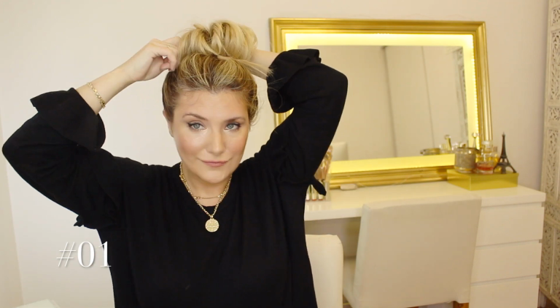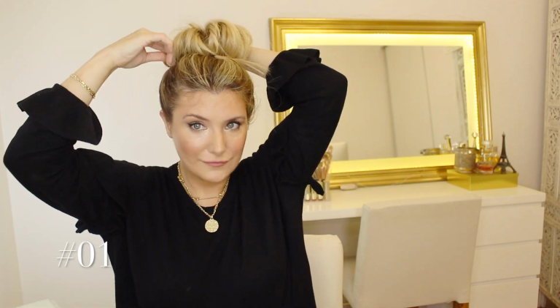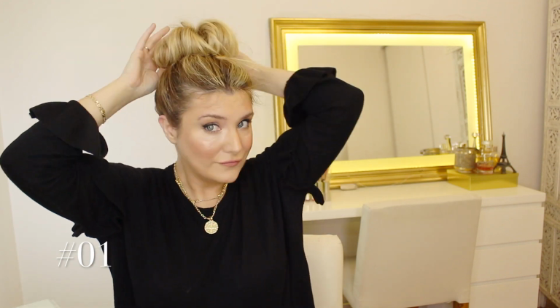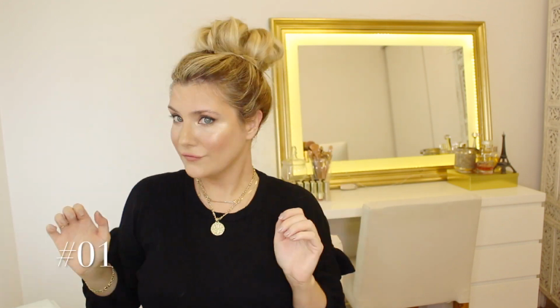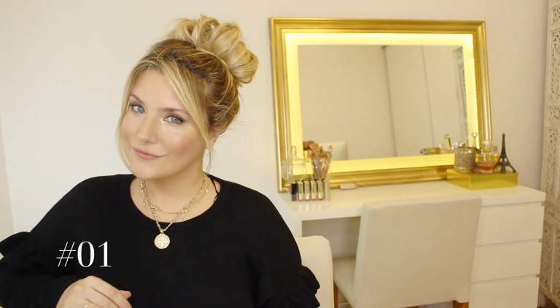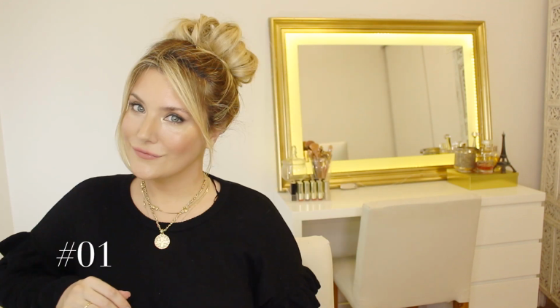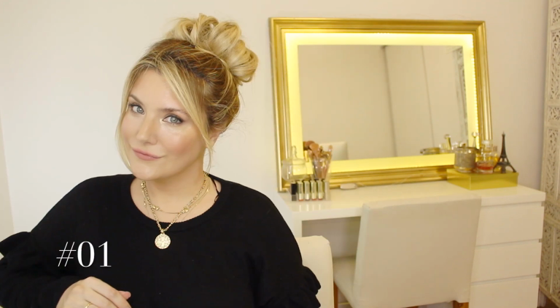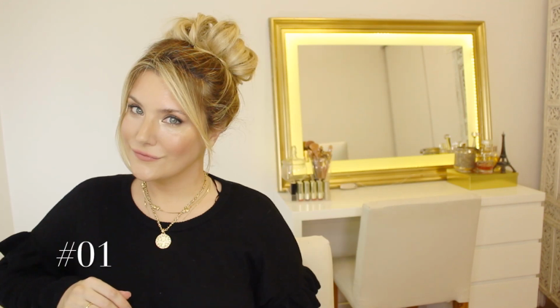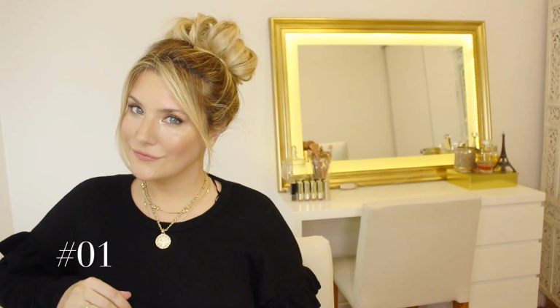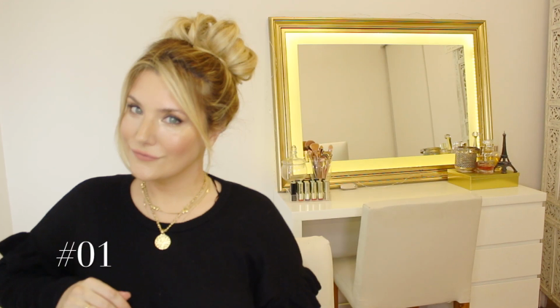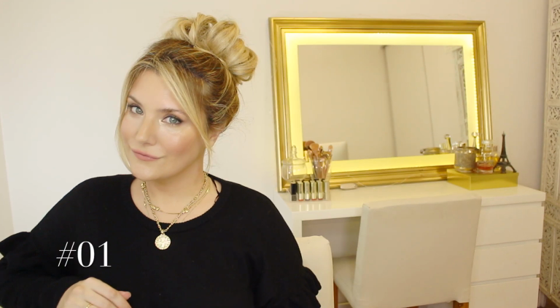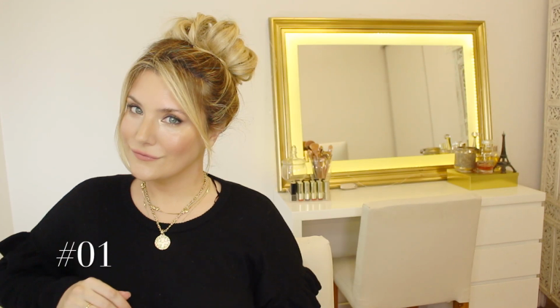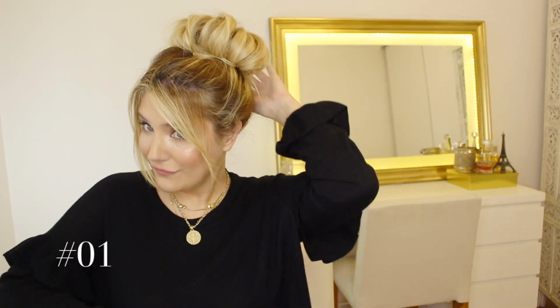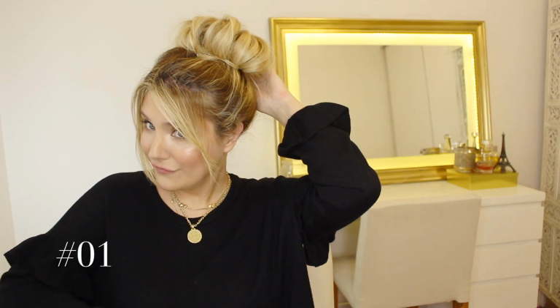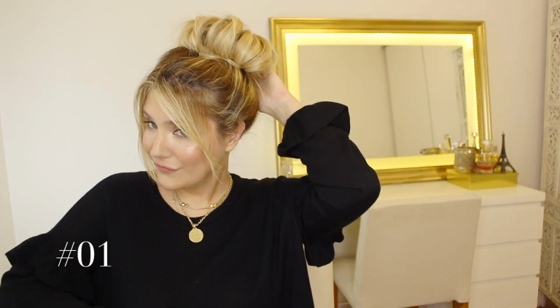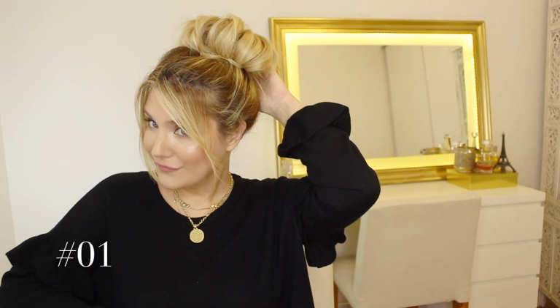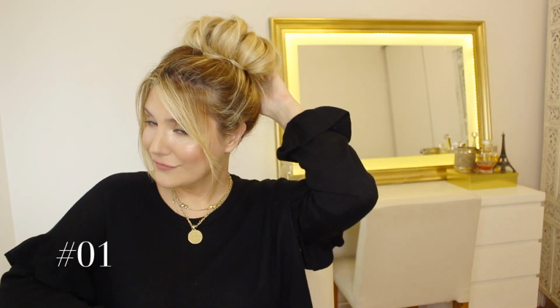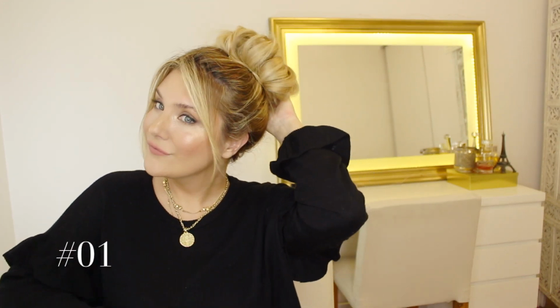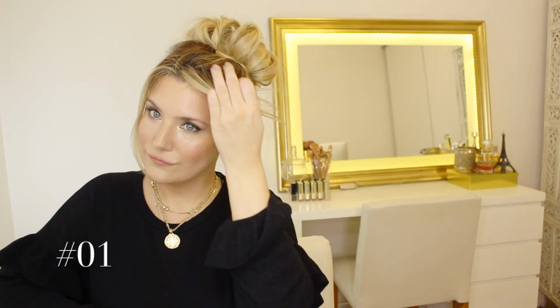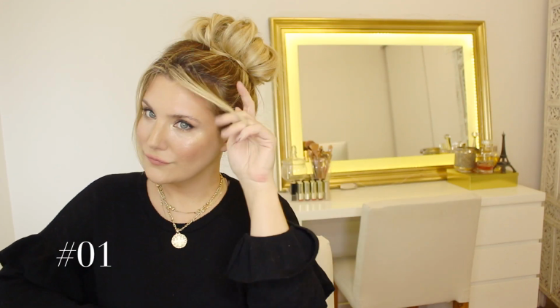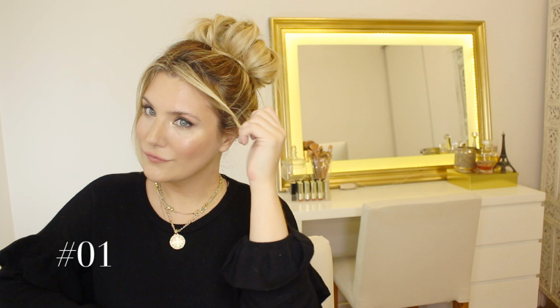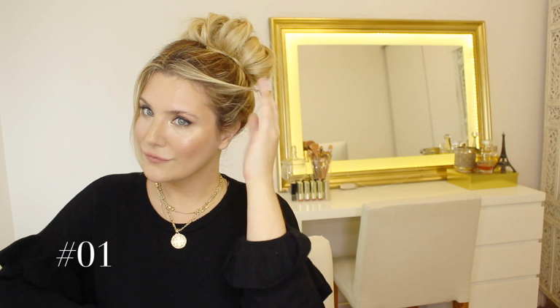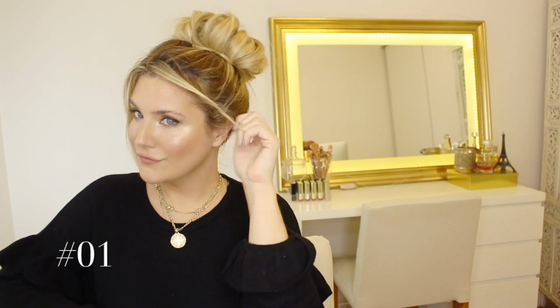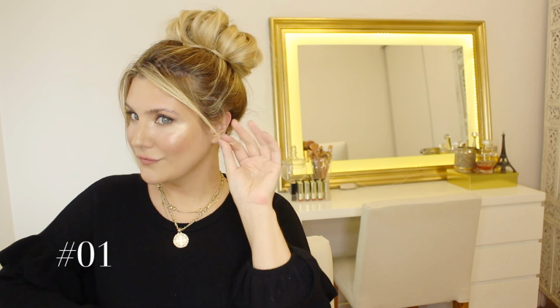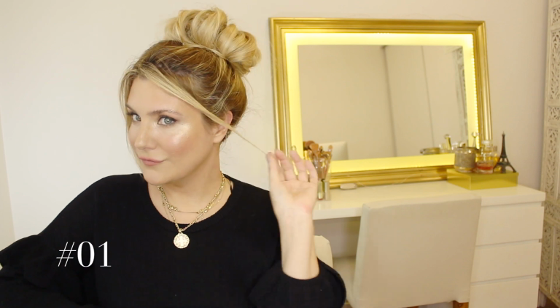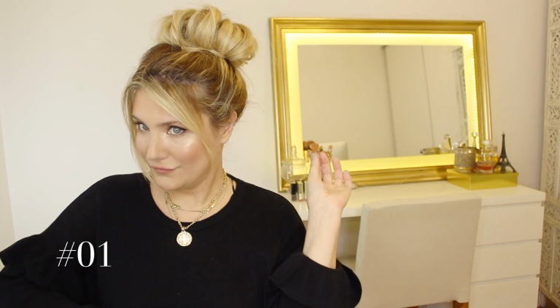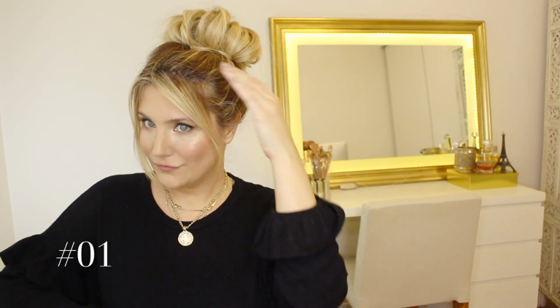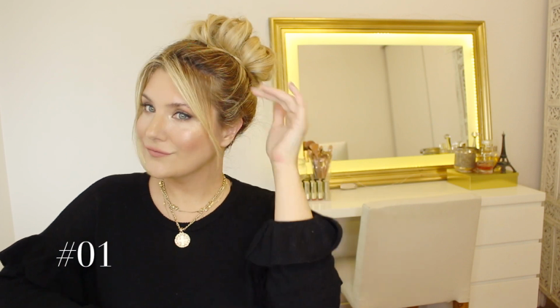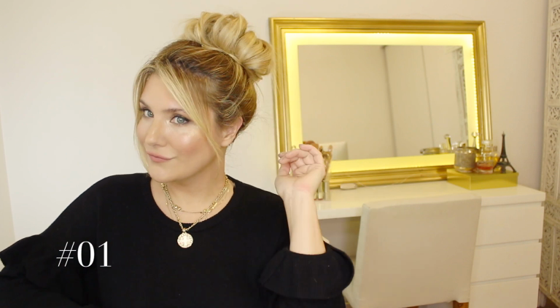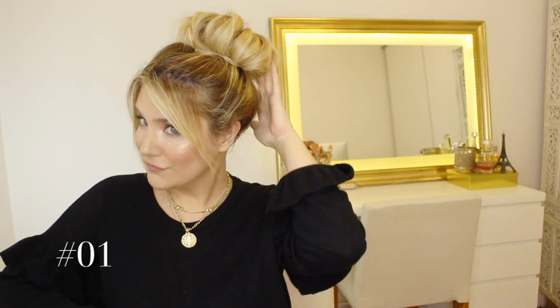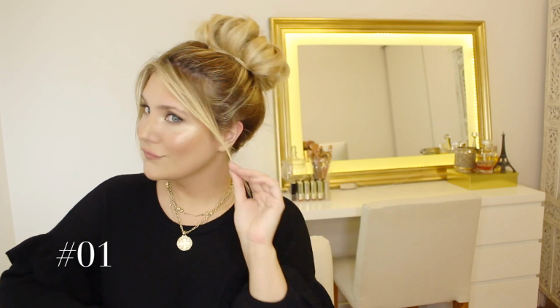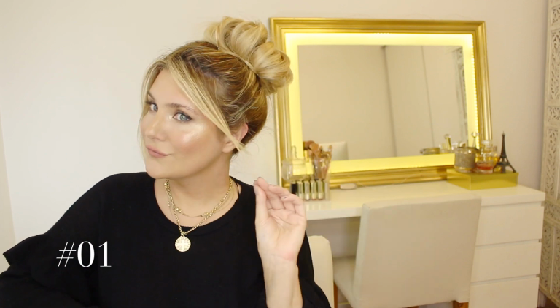It's like a donut style high bun, and you can also frame your face with a couple of pieces of hair.